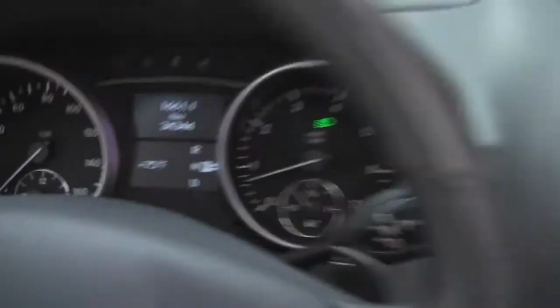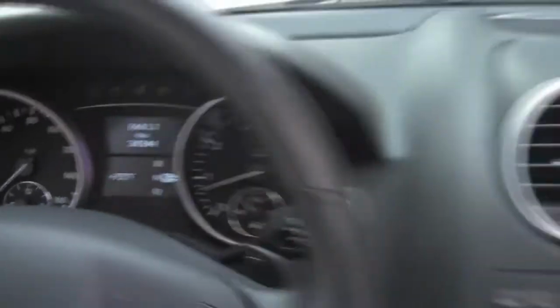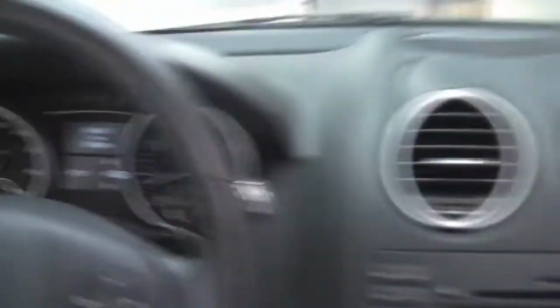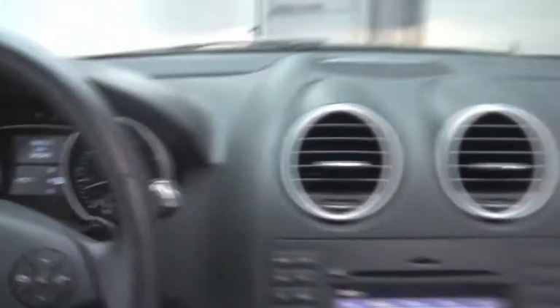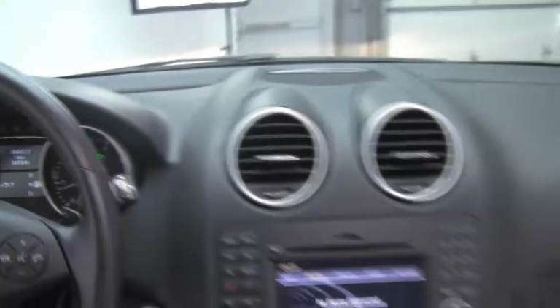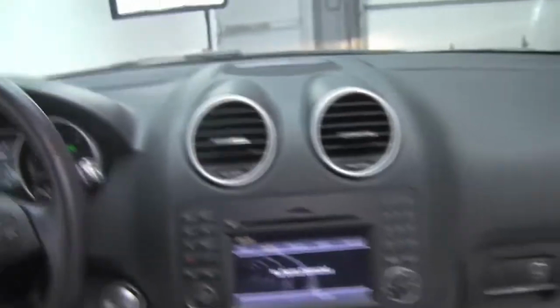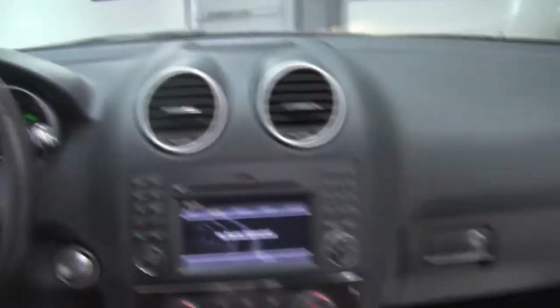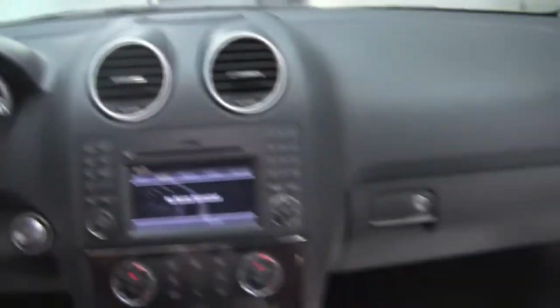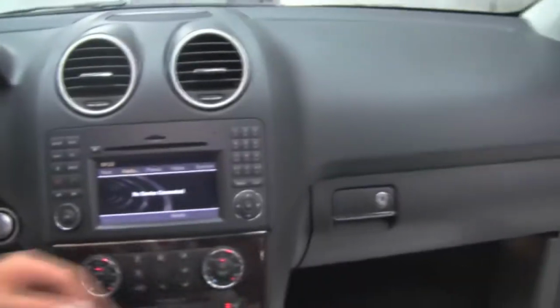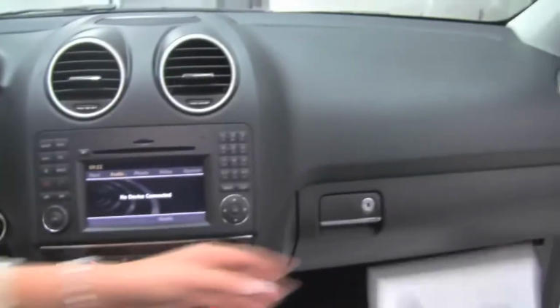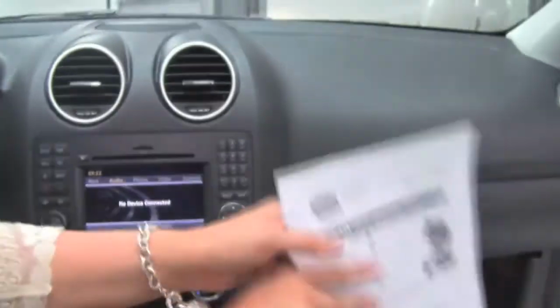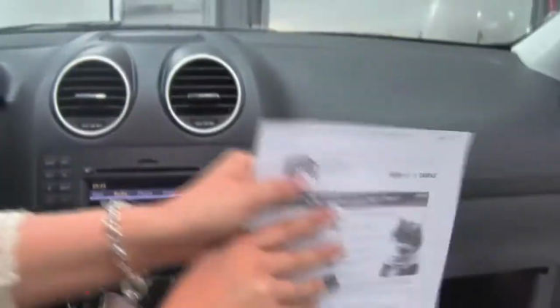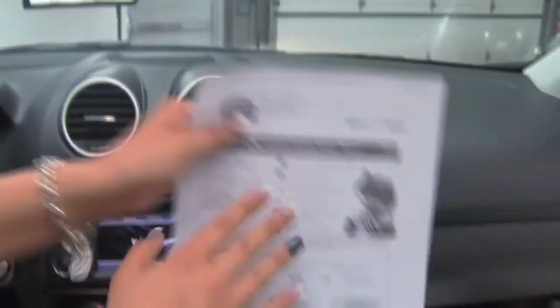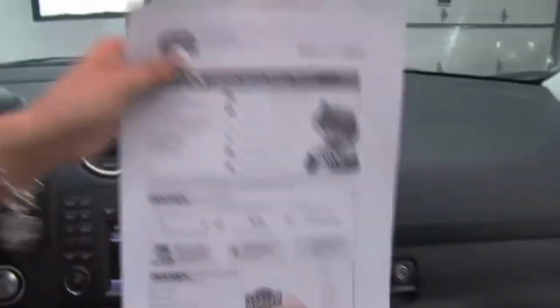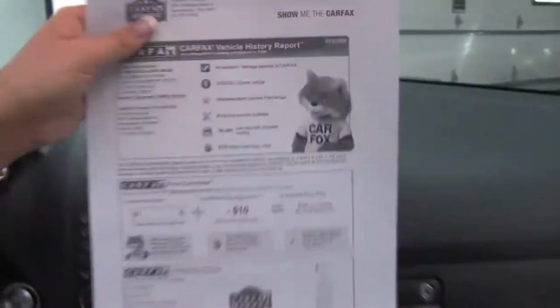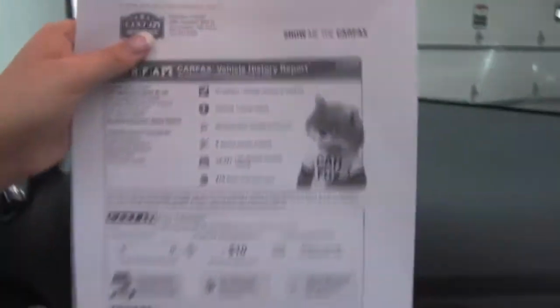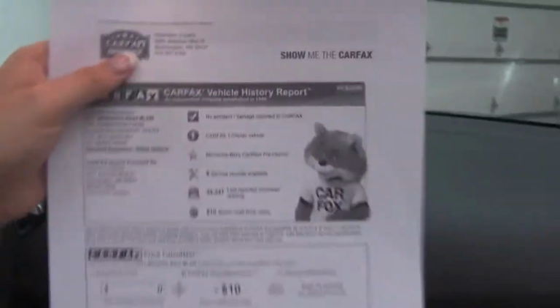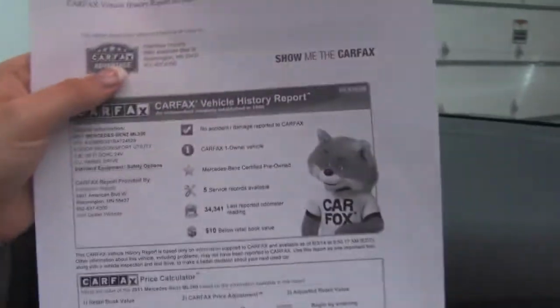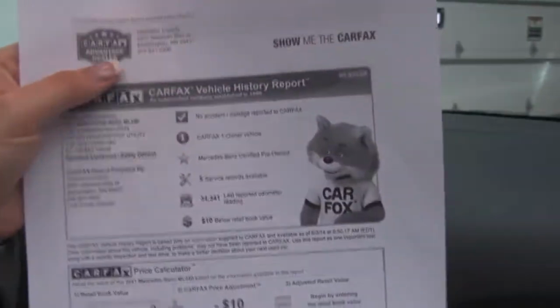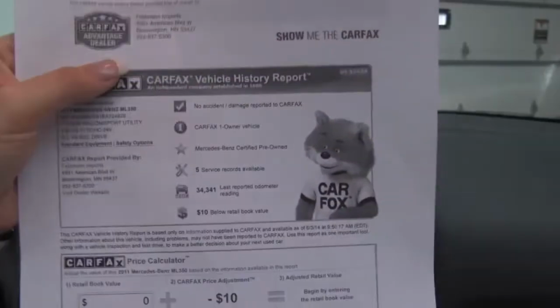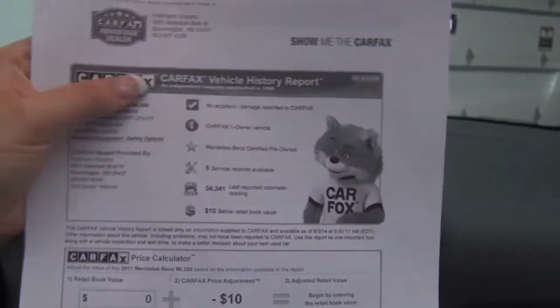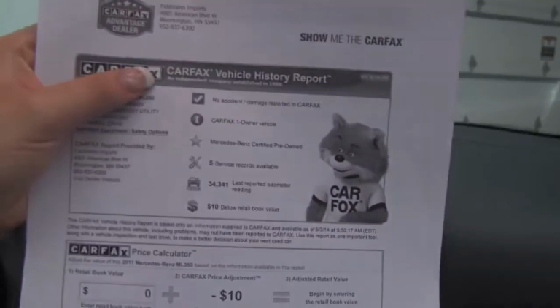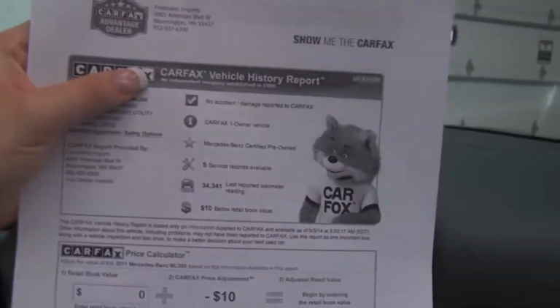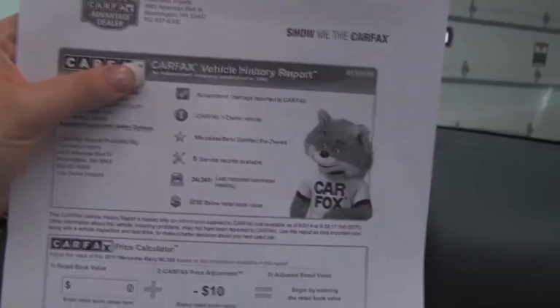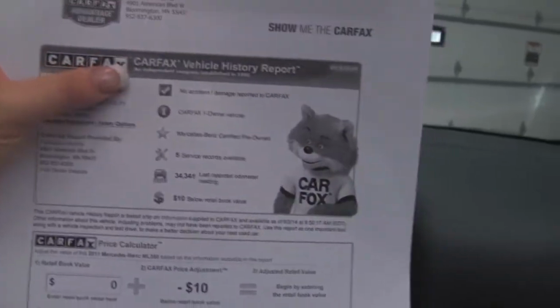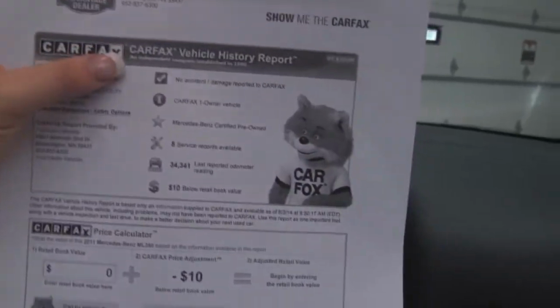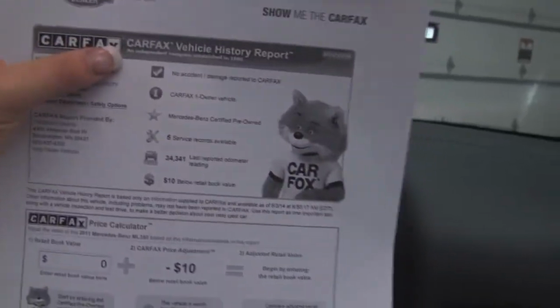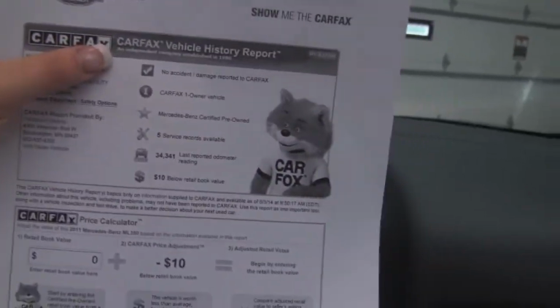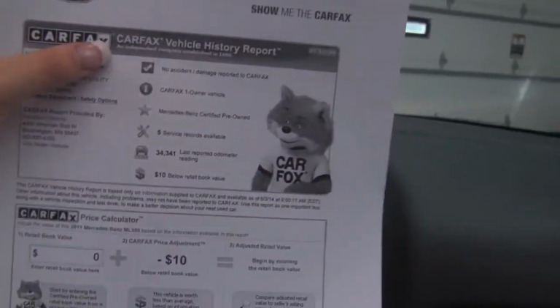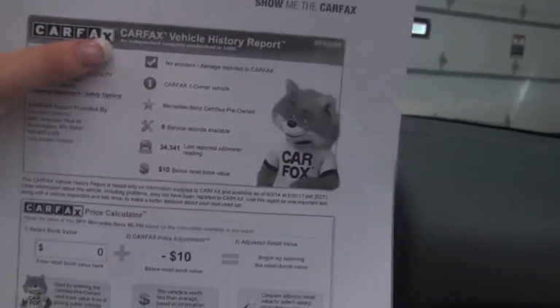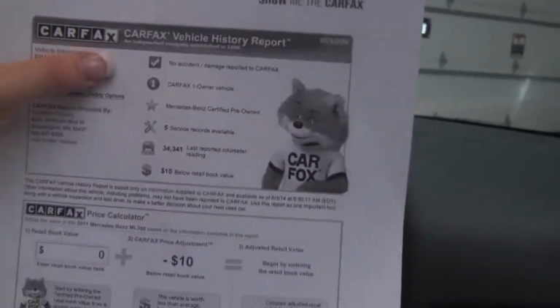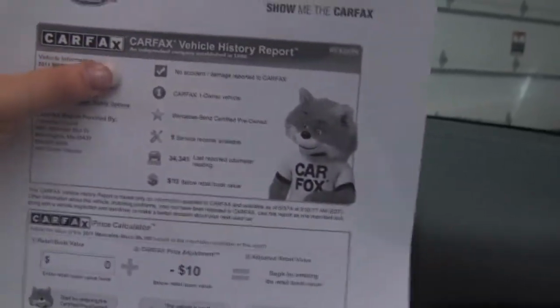It can show you CarFax — like I said, one owner vehicle and no accidents or any damages reported.